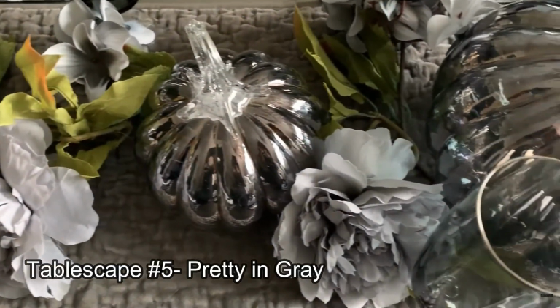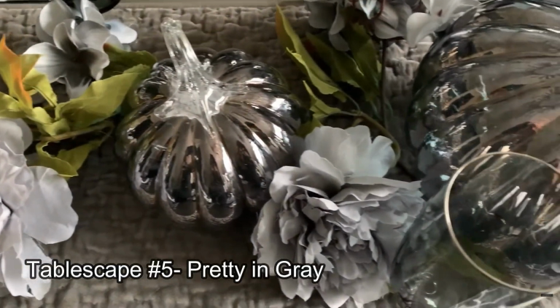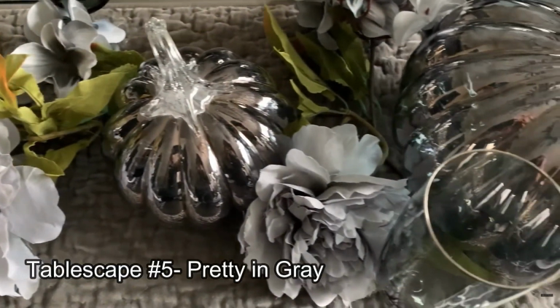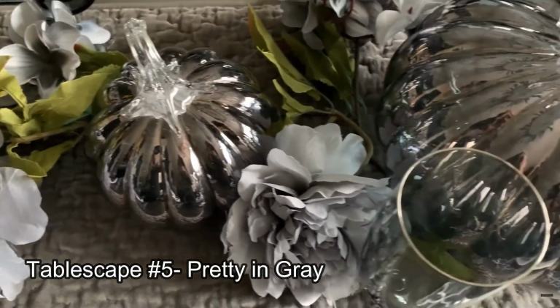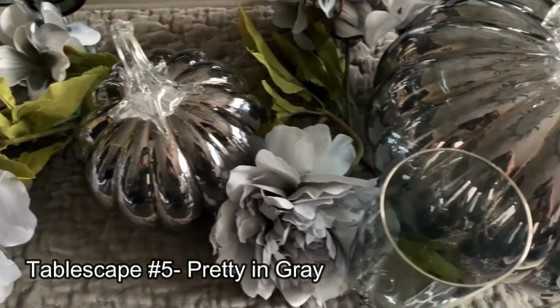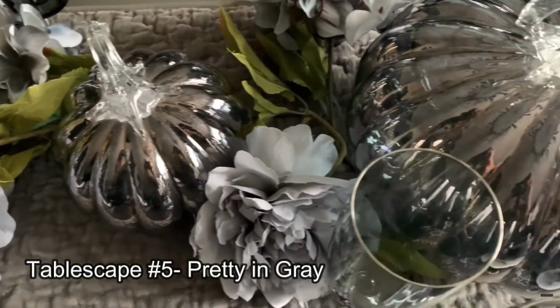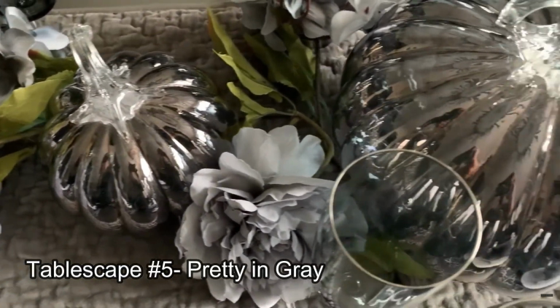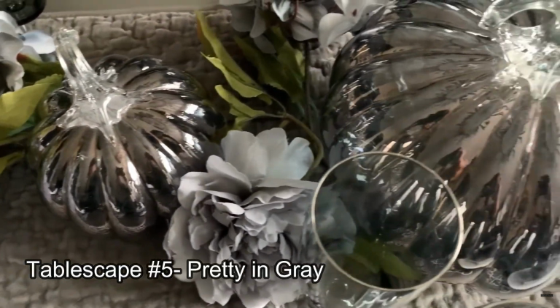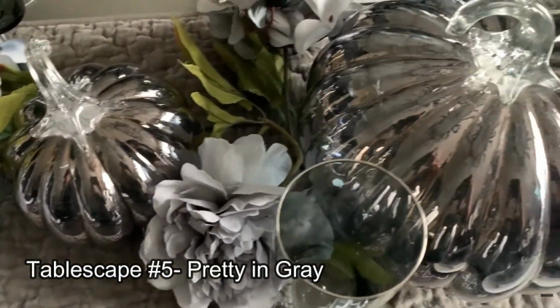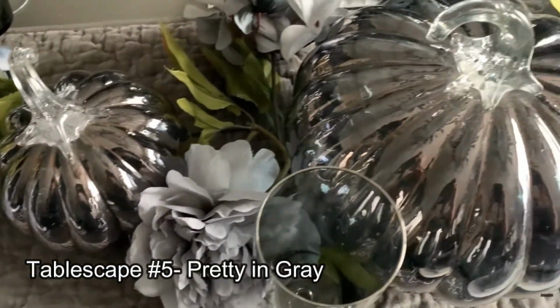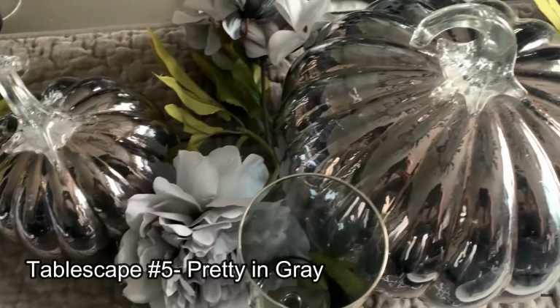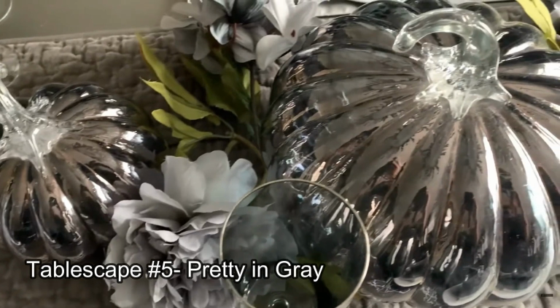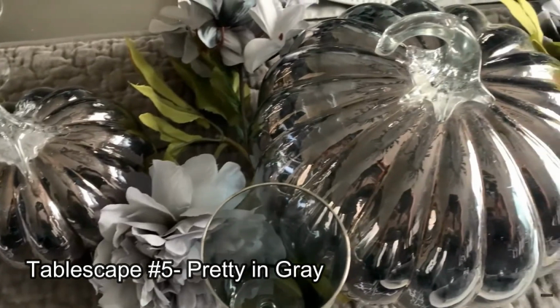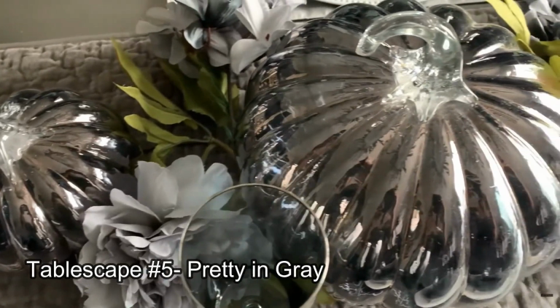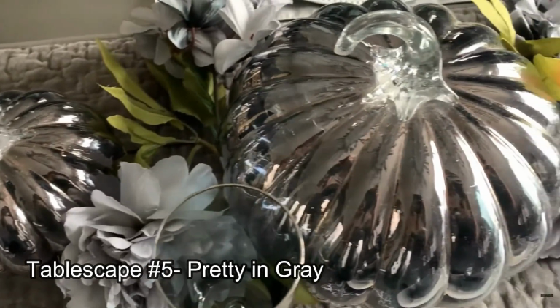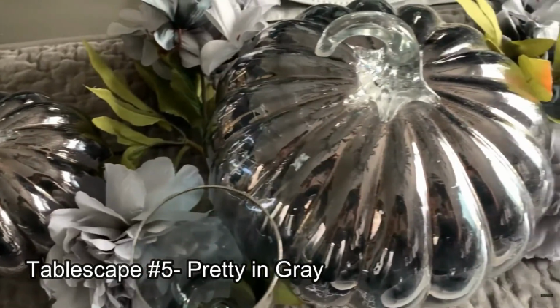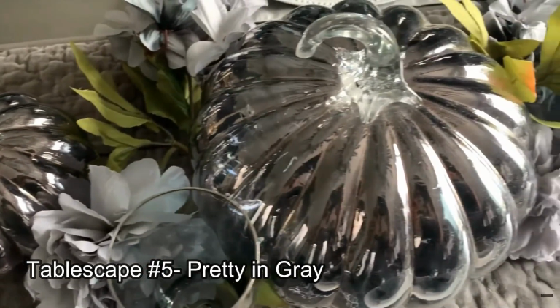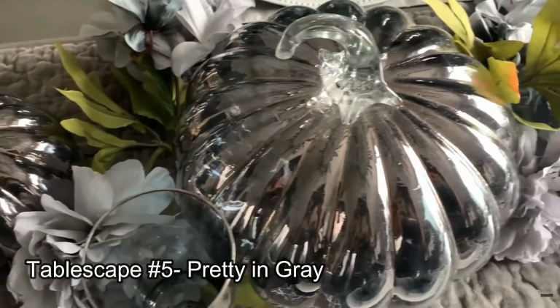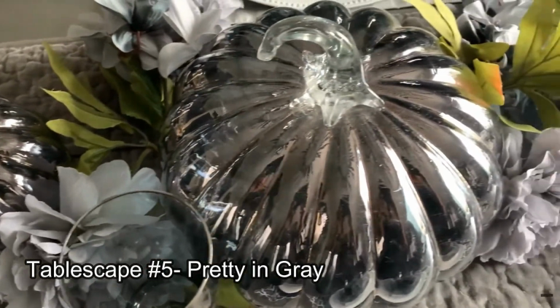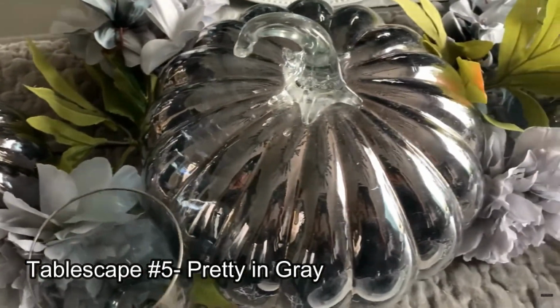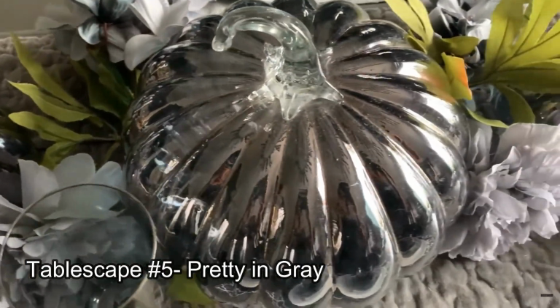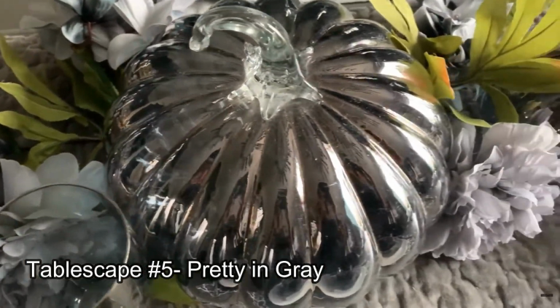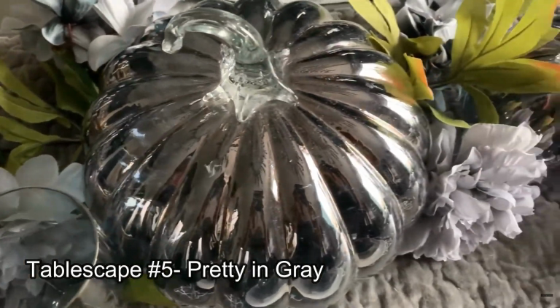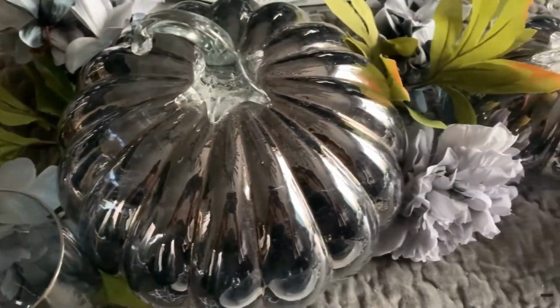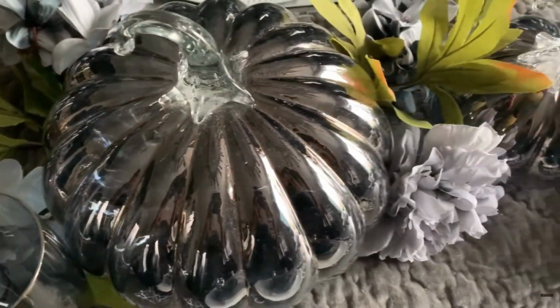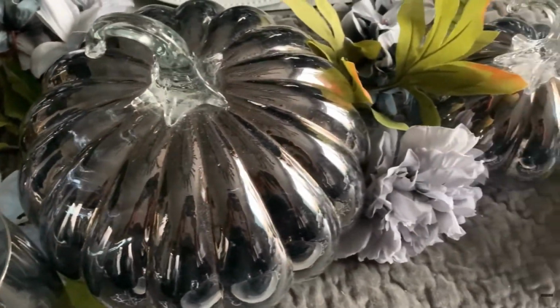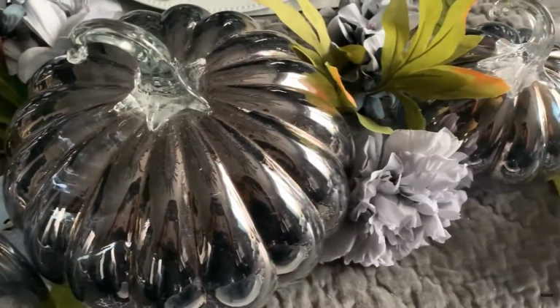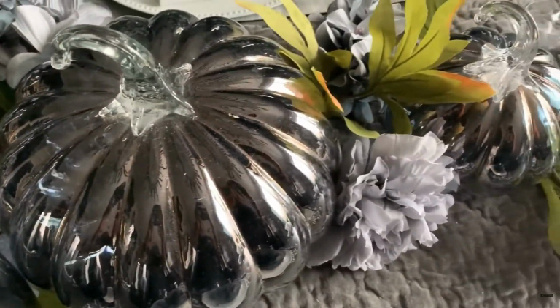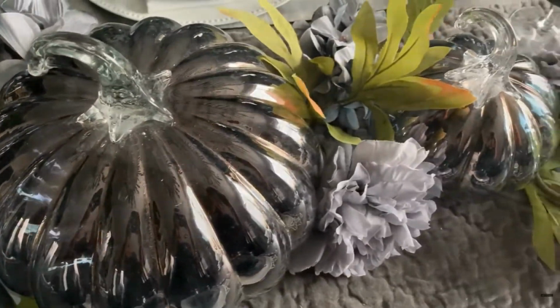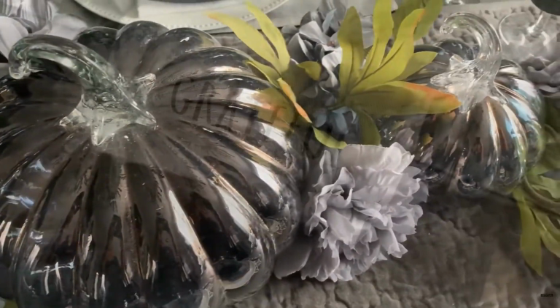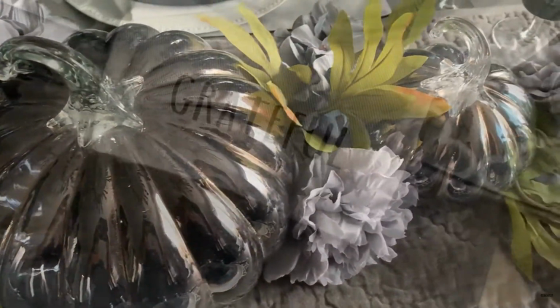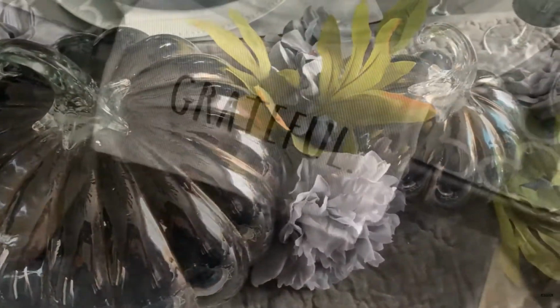Maybe you want something a little more neutral. How about pretty and gray?